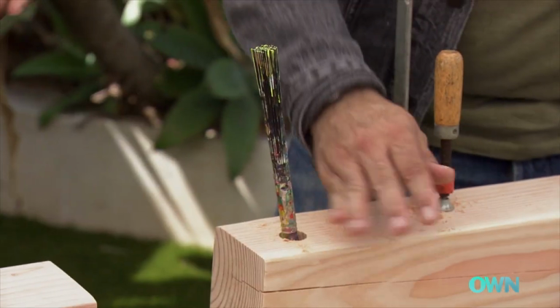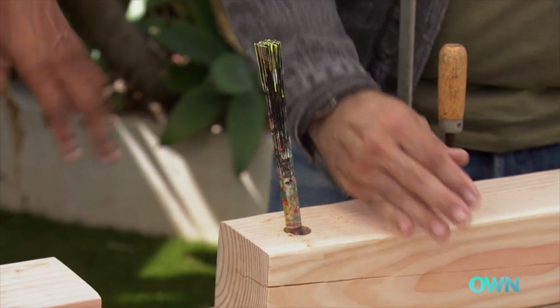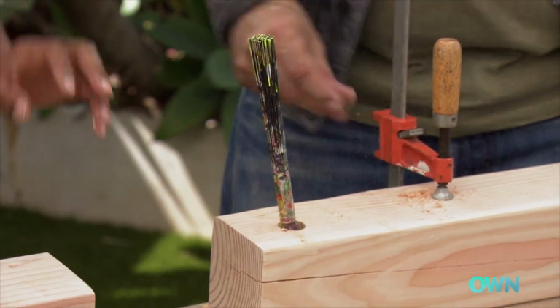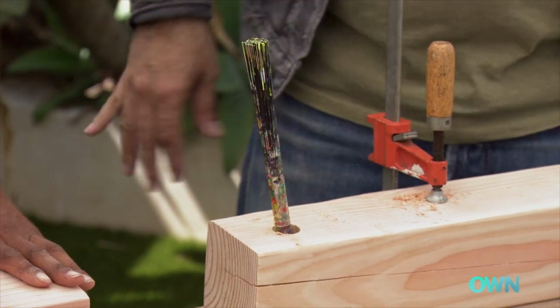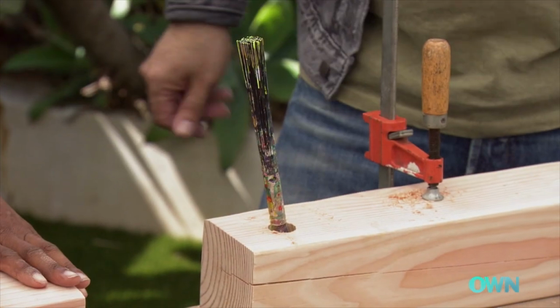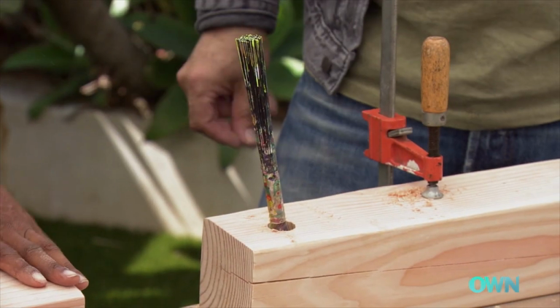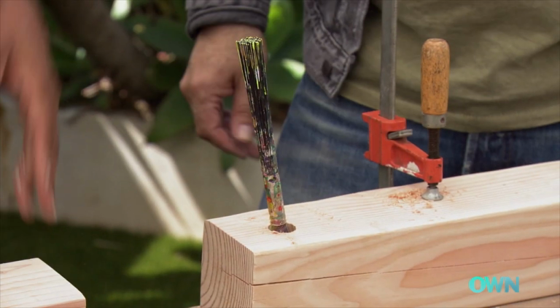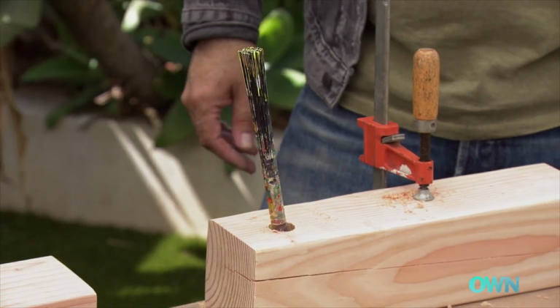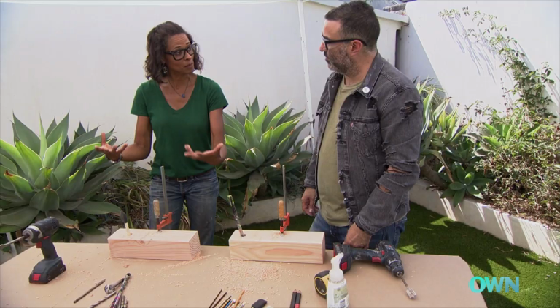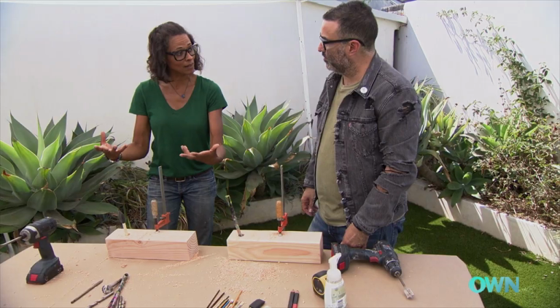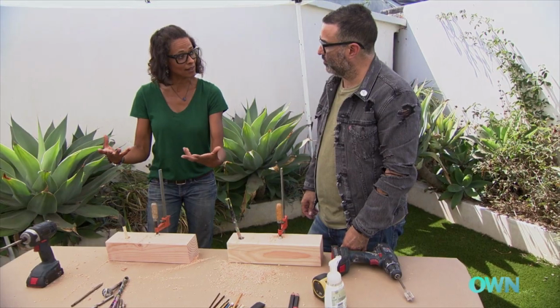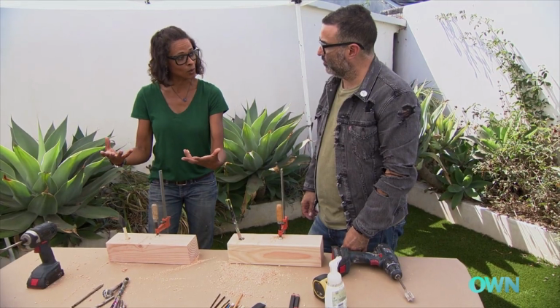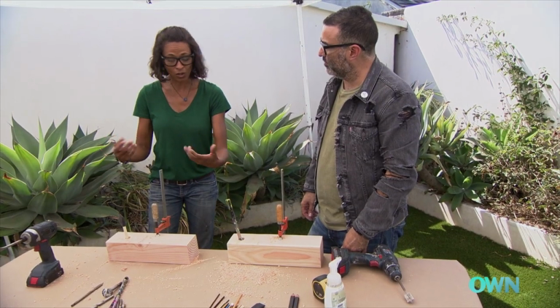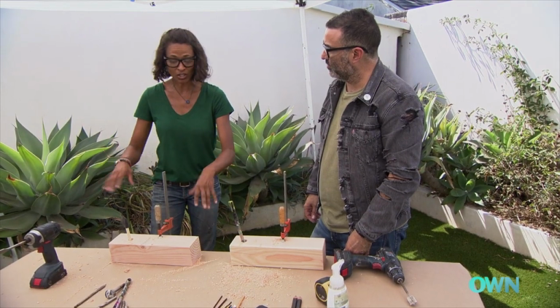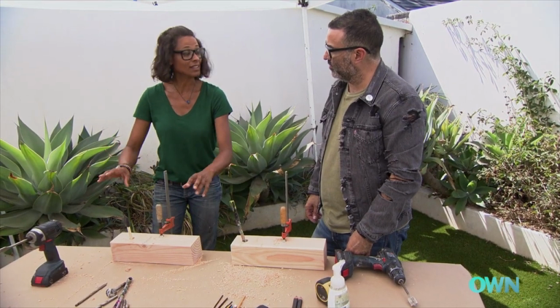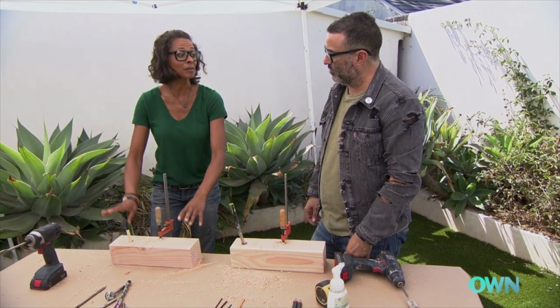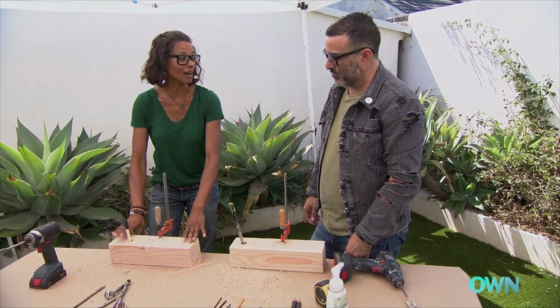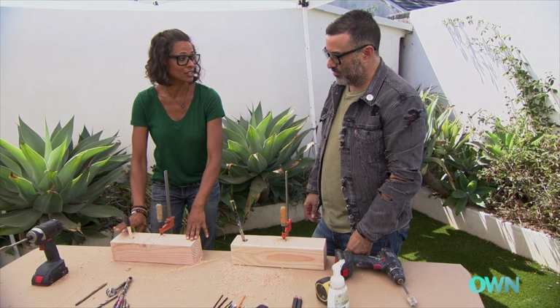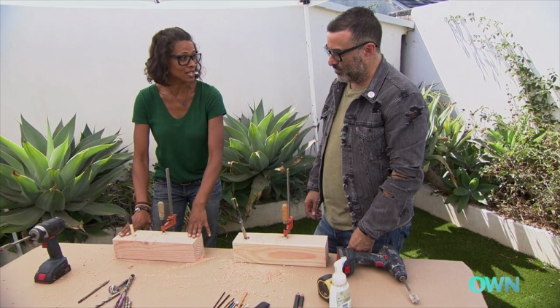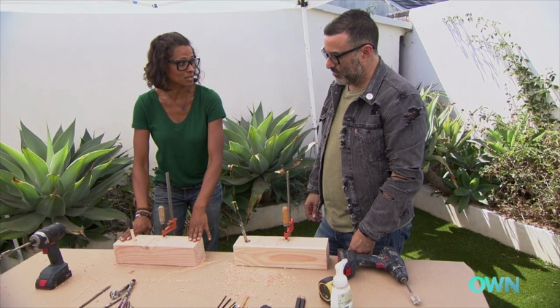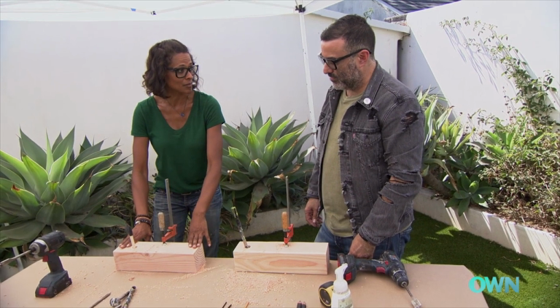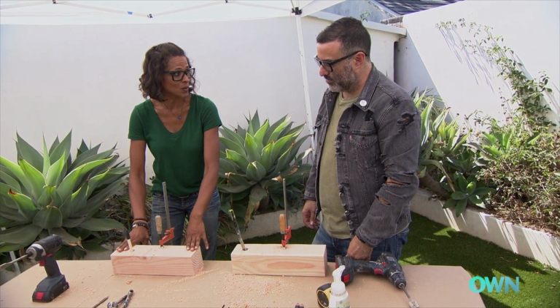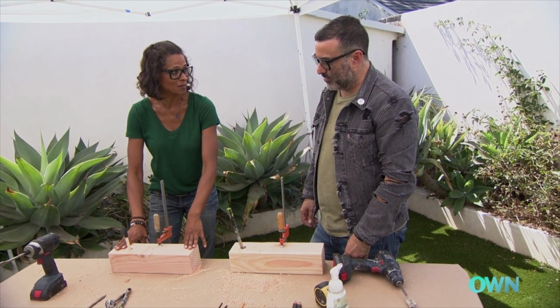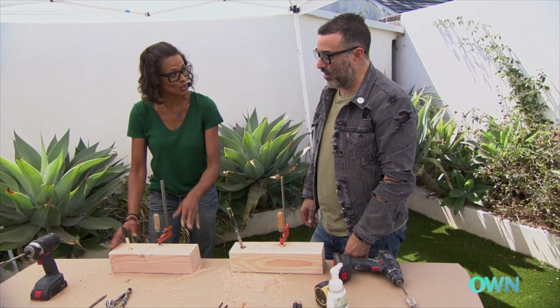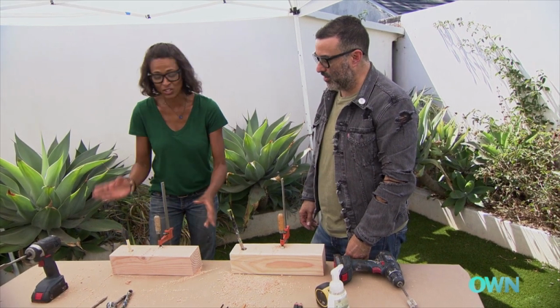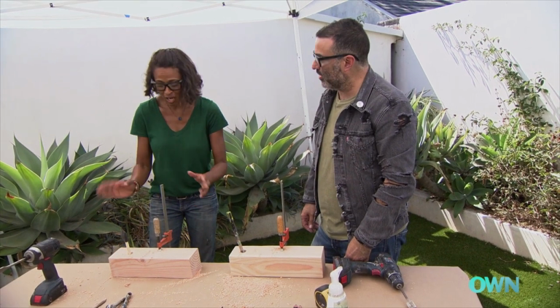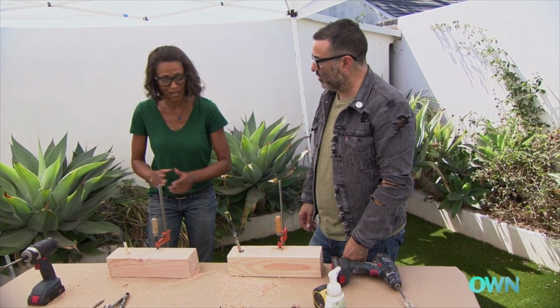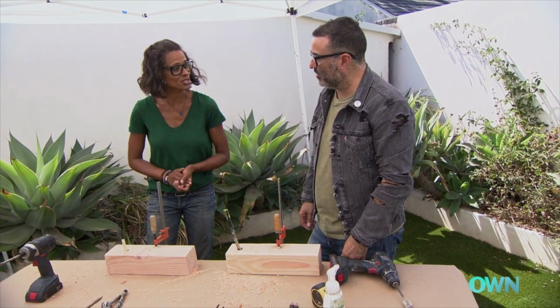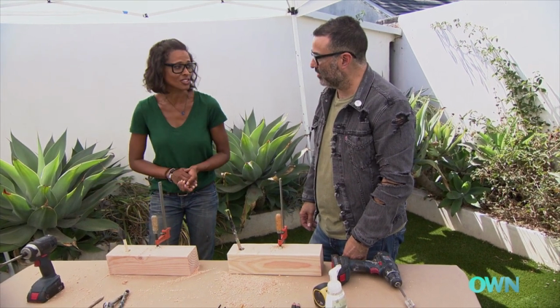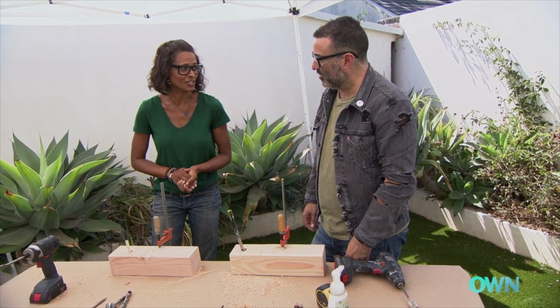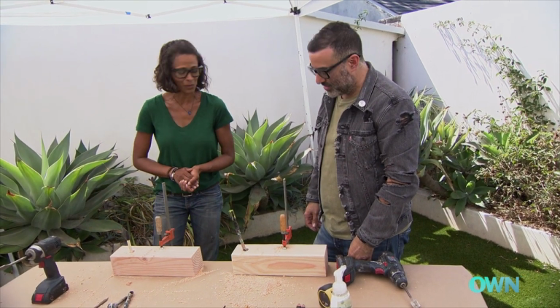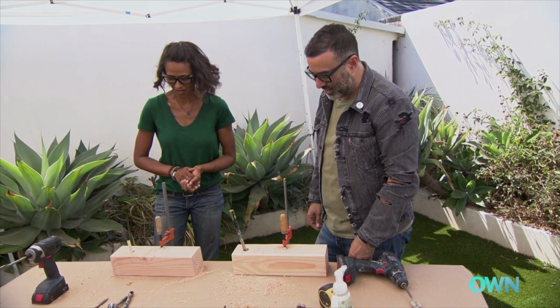You can hang this up — you can mount it on the wall — or you can keep it on your tabletop as well. So there are a couple of options that you can do with it.